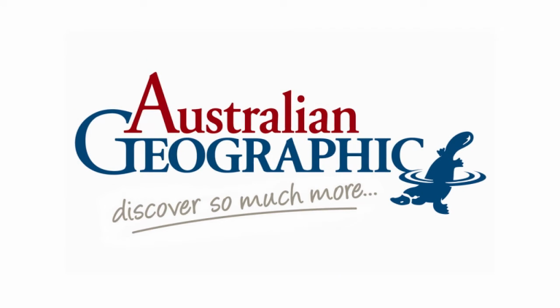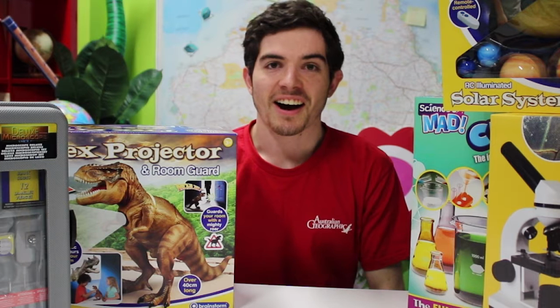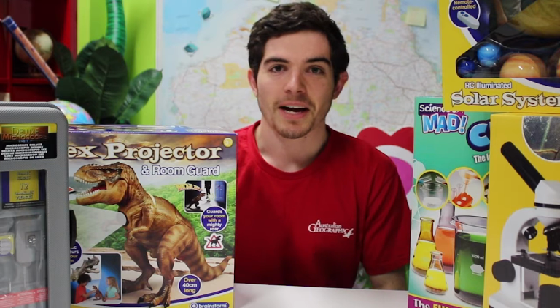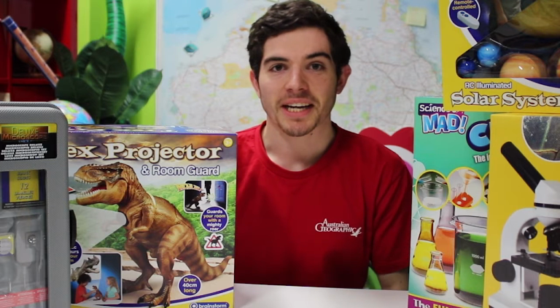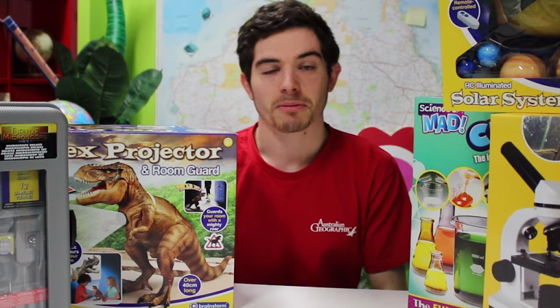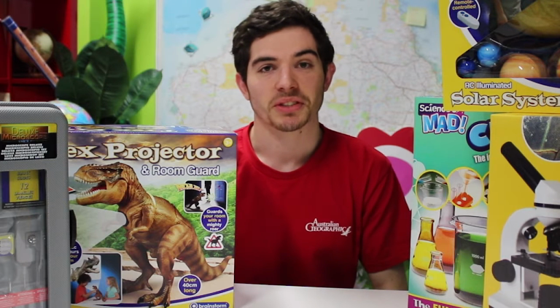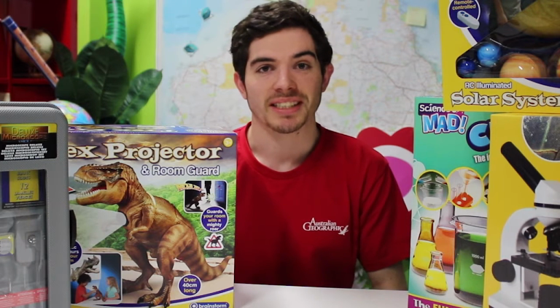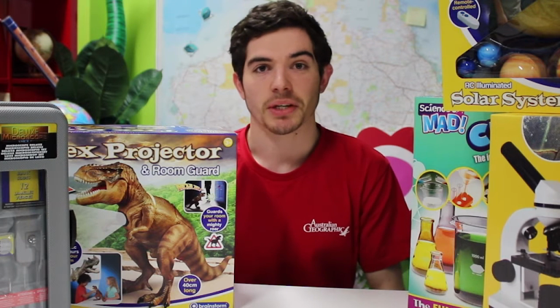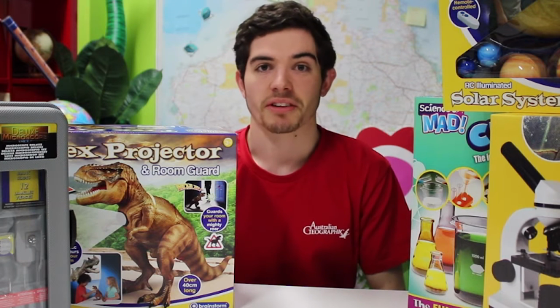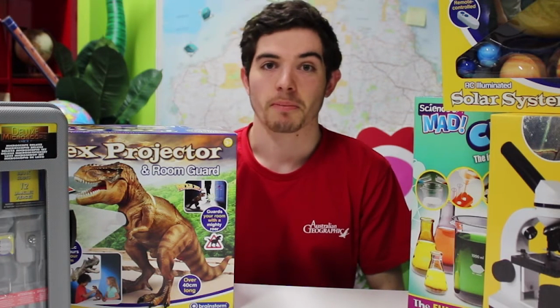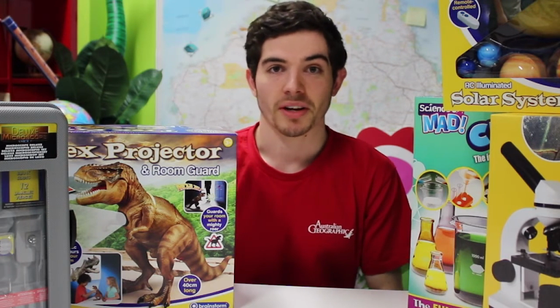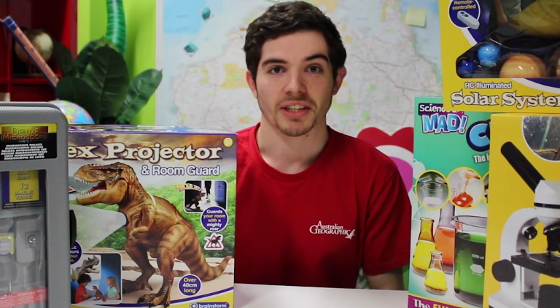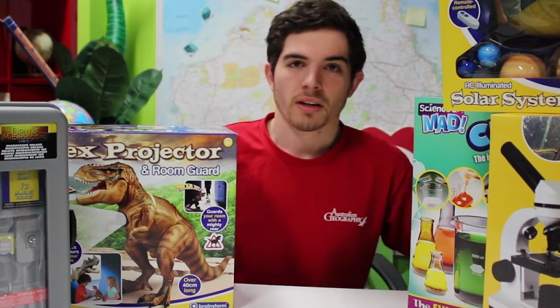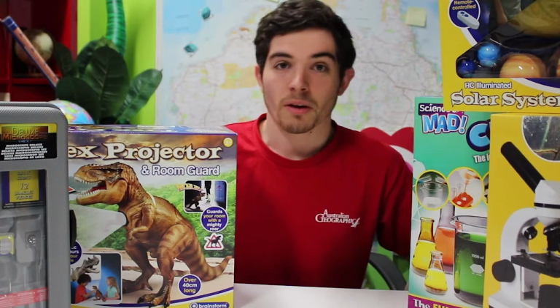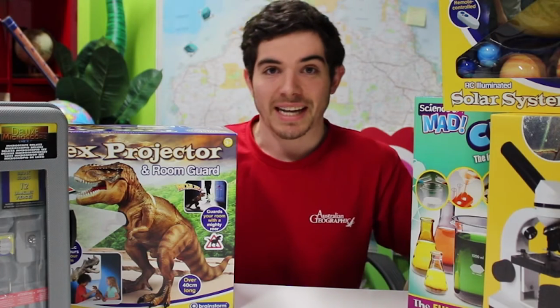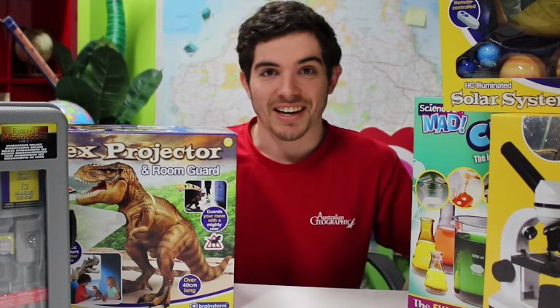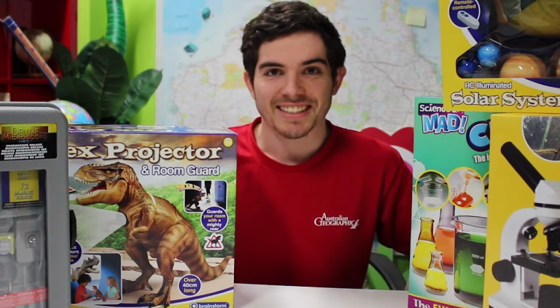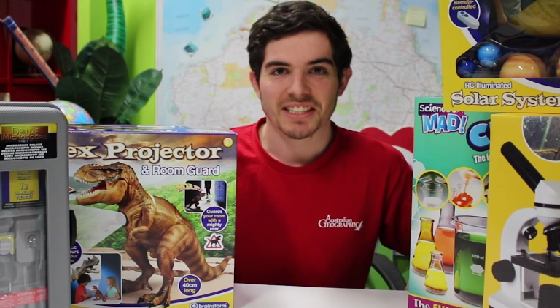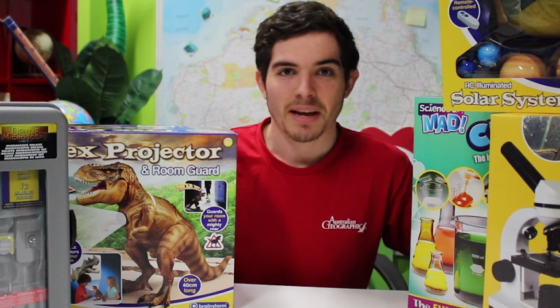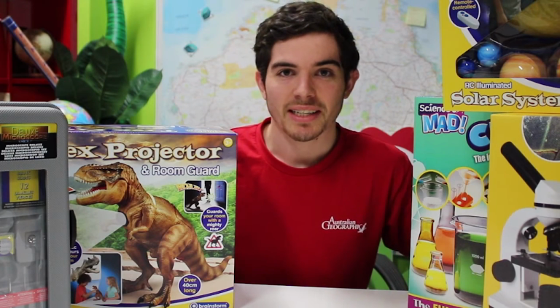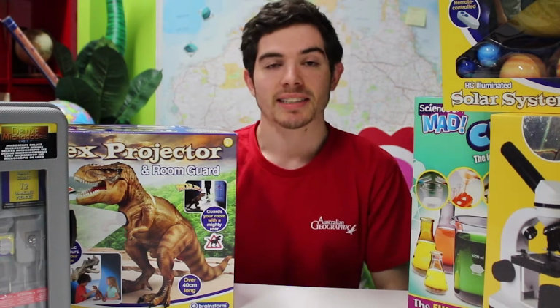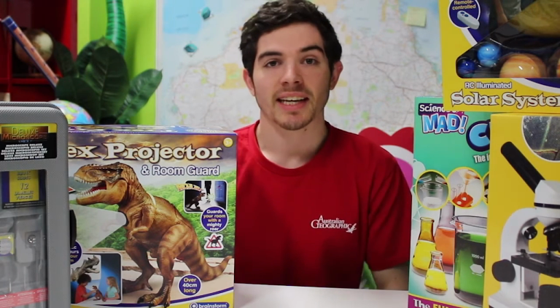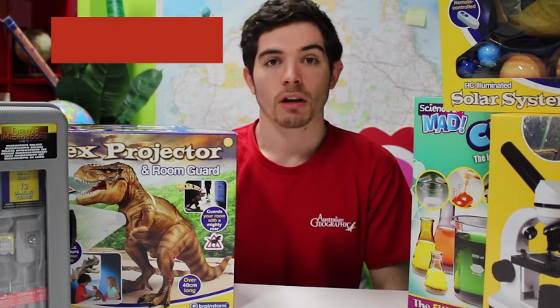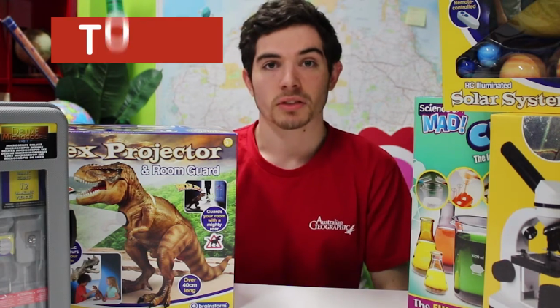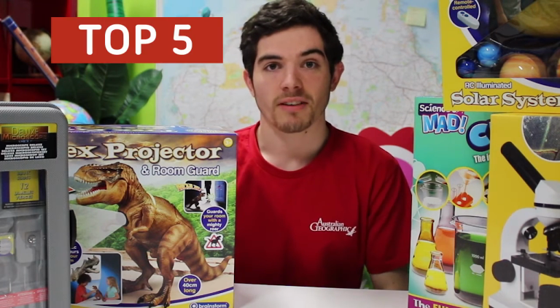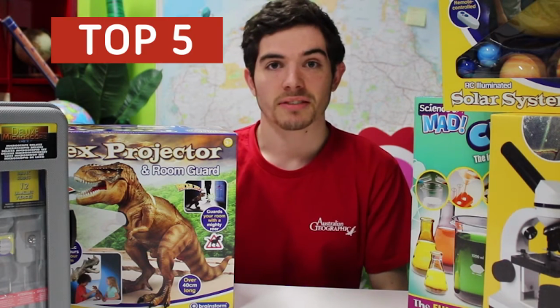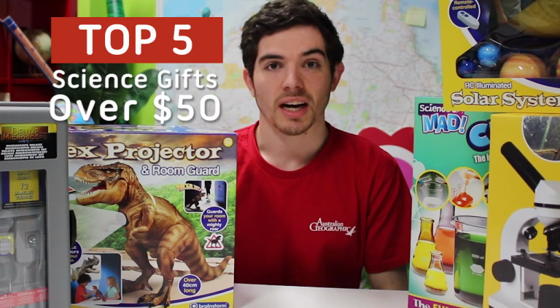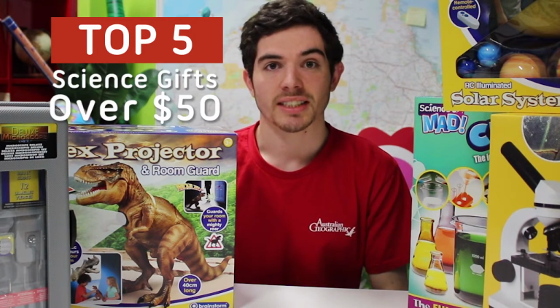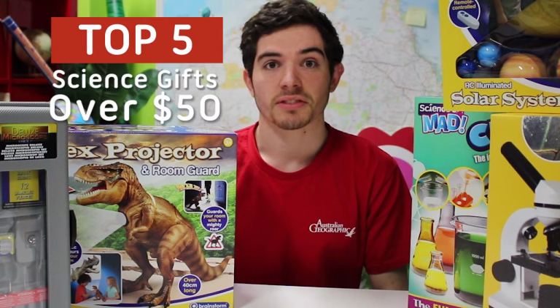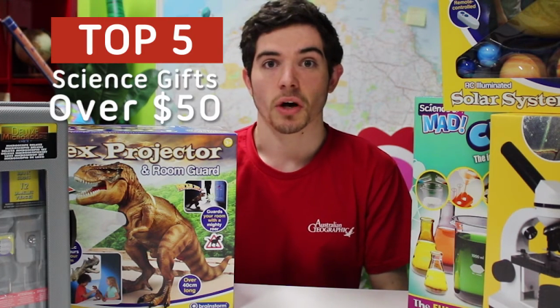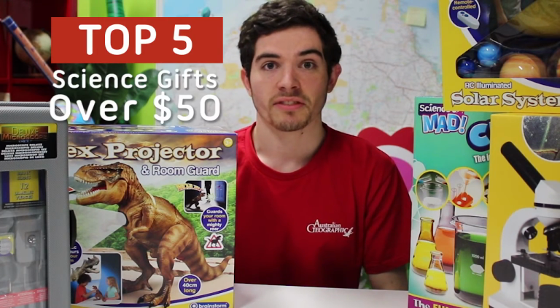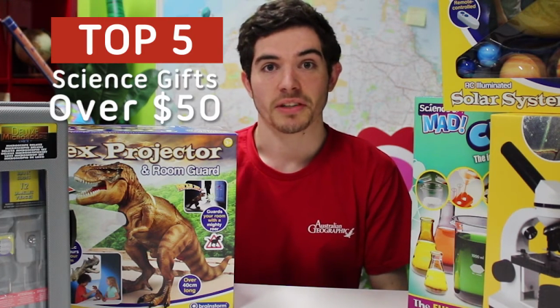Hi, I'm Jacob from Australian Geographic in Bondi Junction. Got a mad scientist in the family? Let's take a look at the top five science gifts over $50.